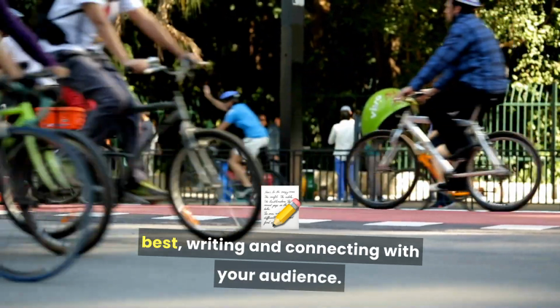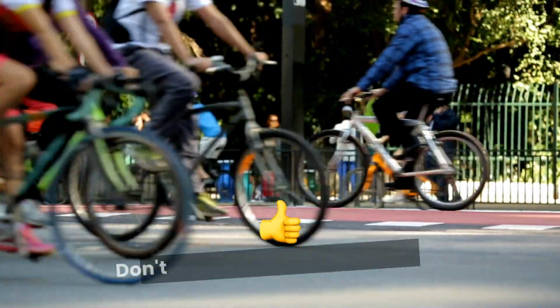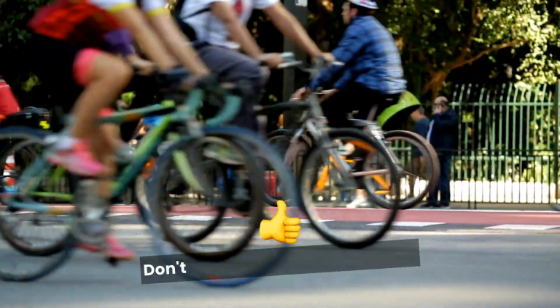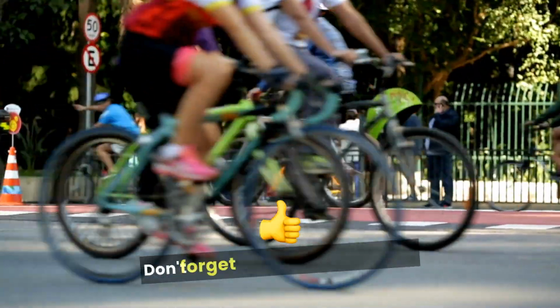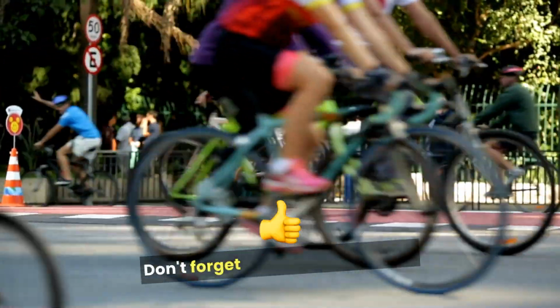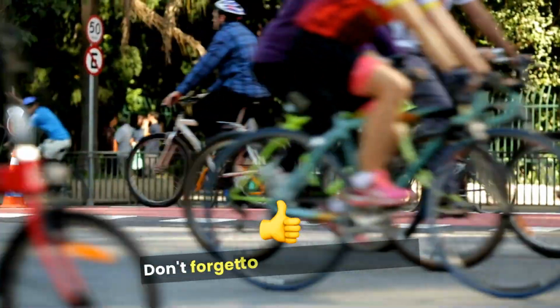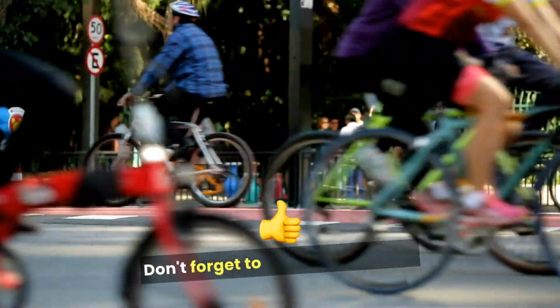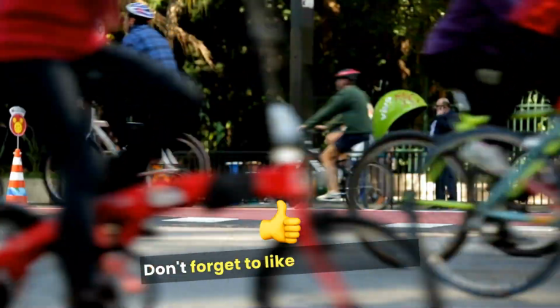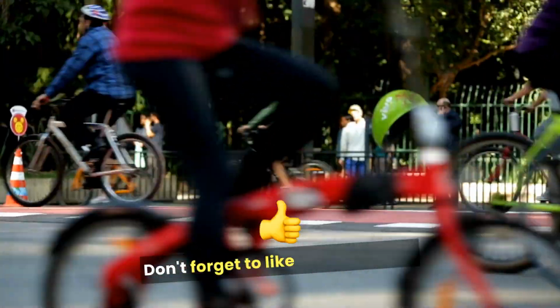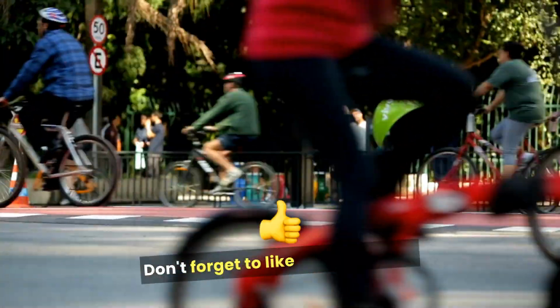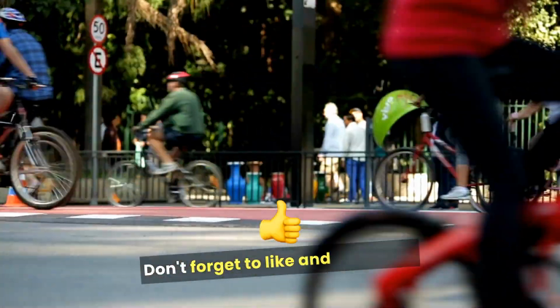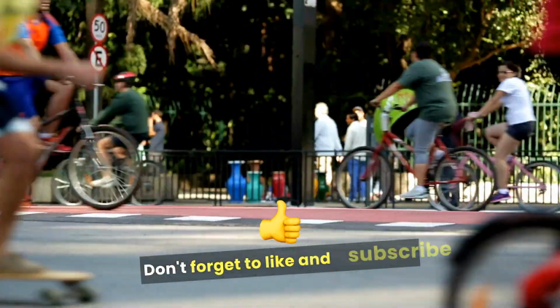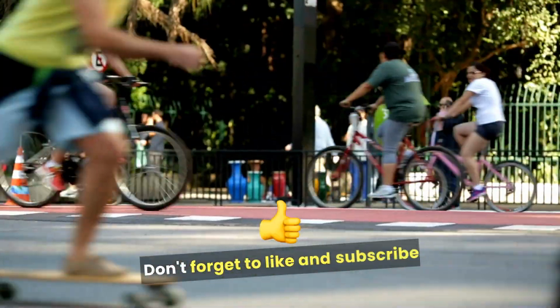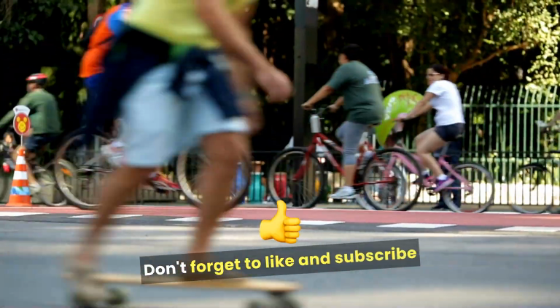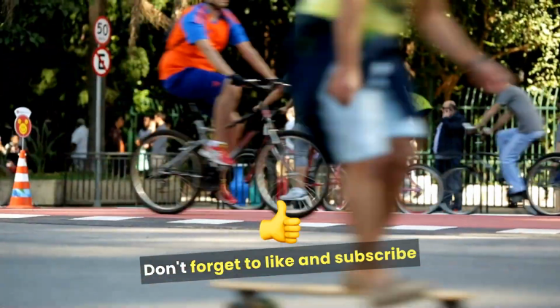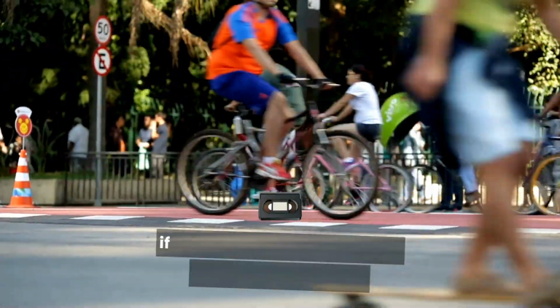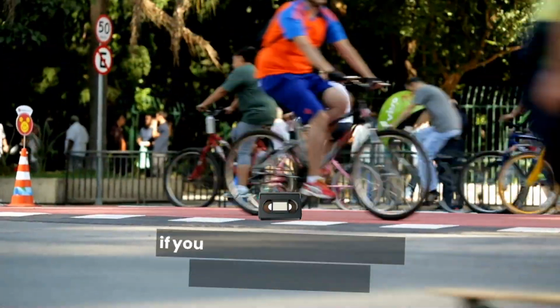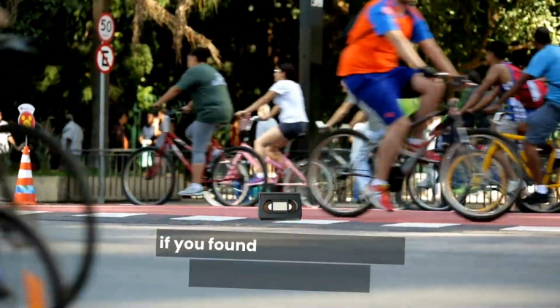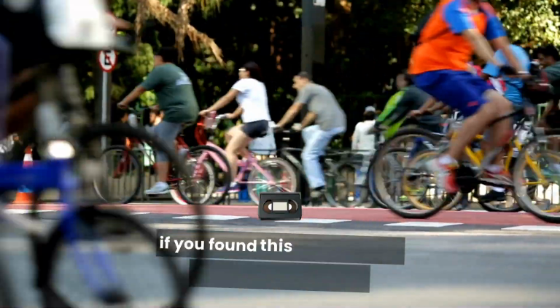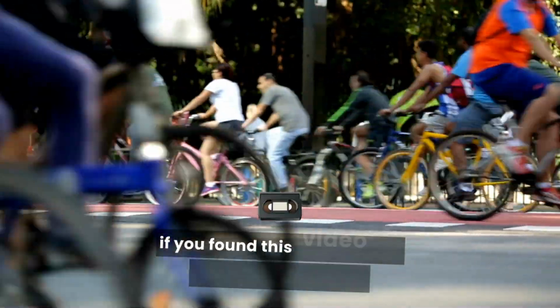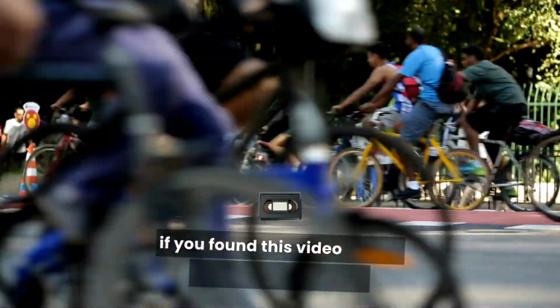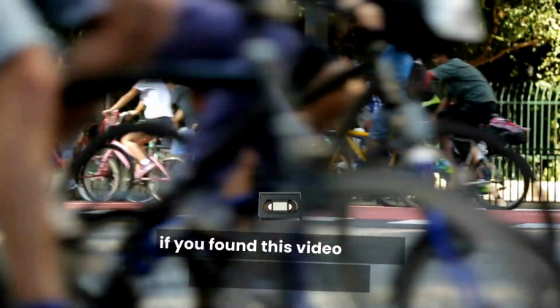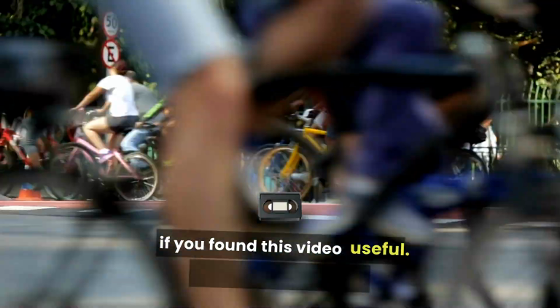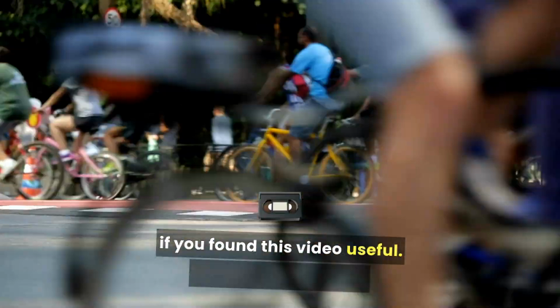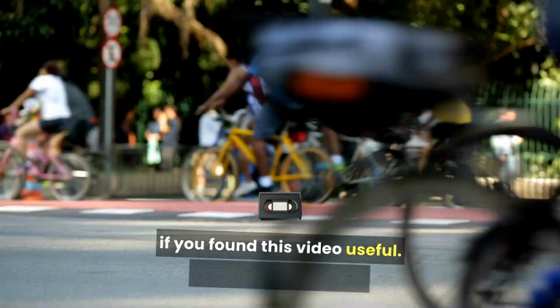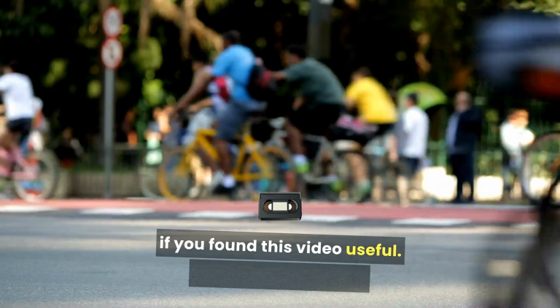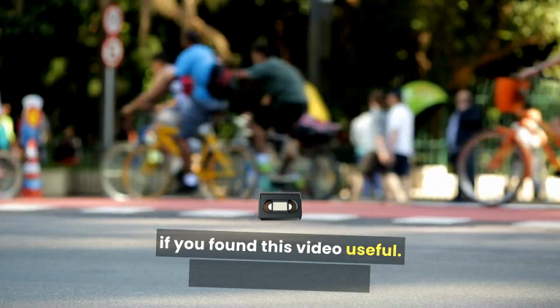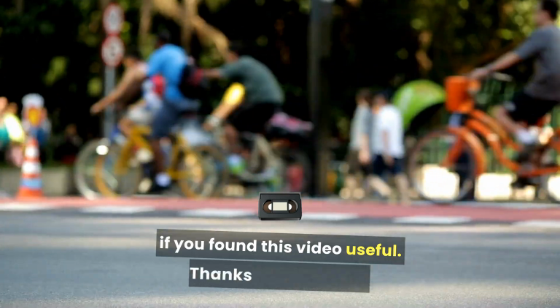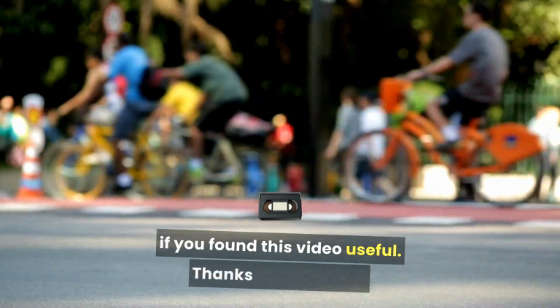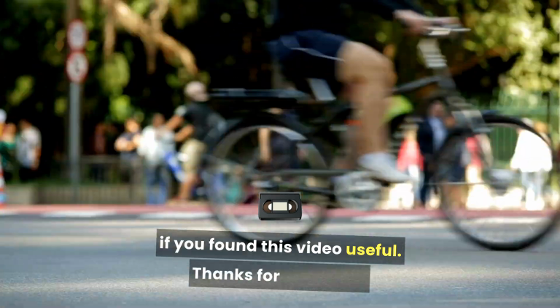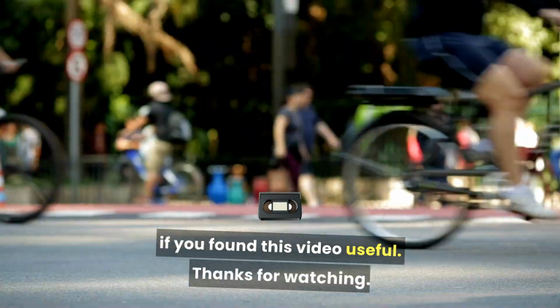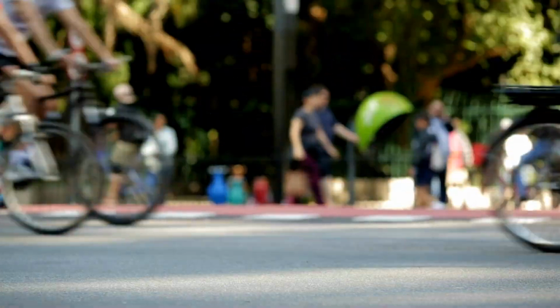Don't forget to like and subscribe if you found this video useful. Thanks for watching.